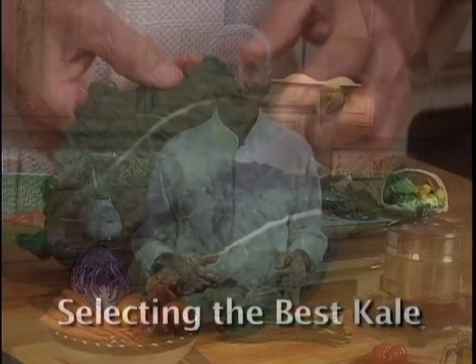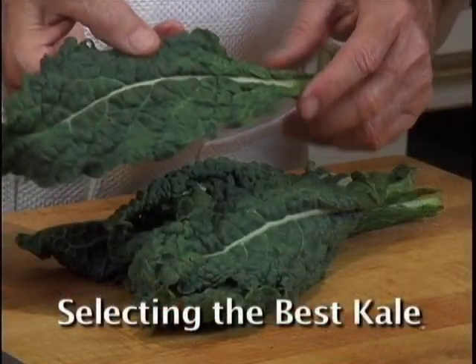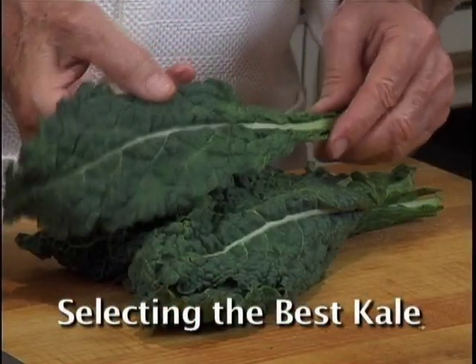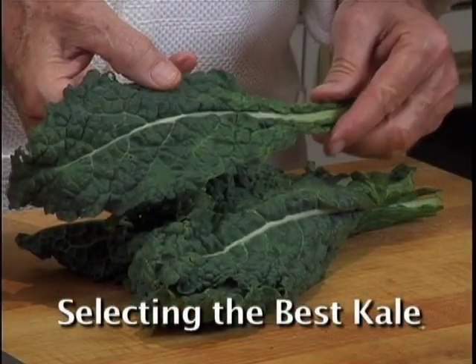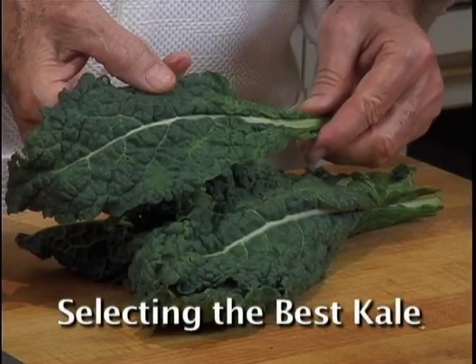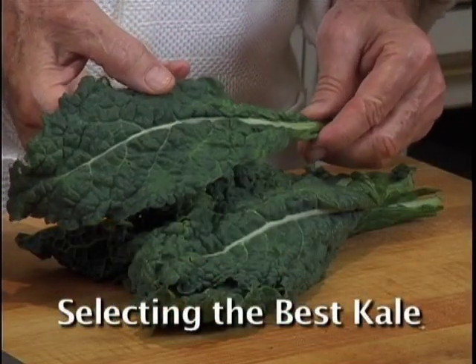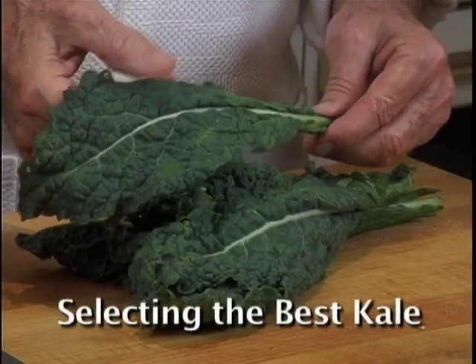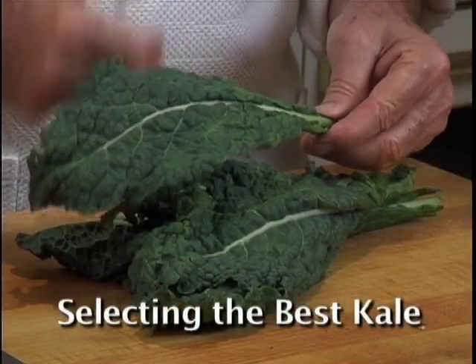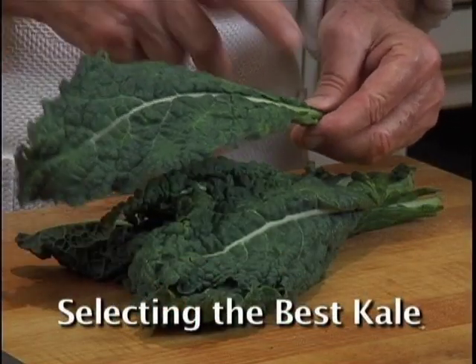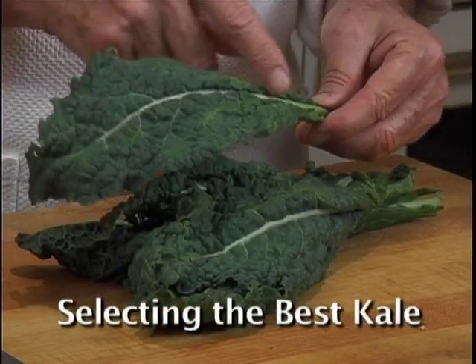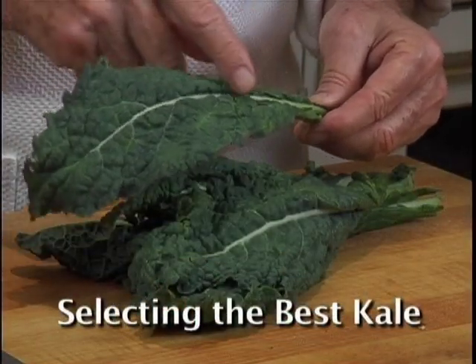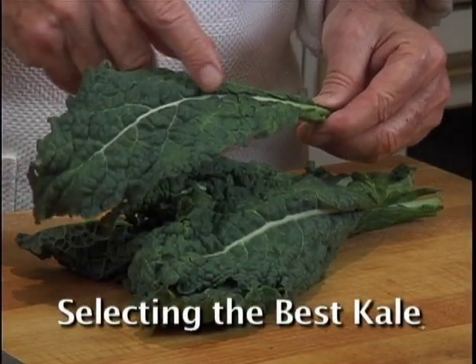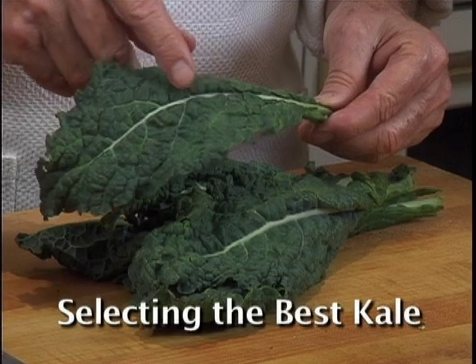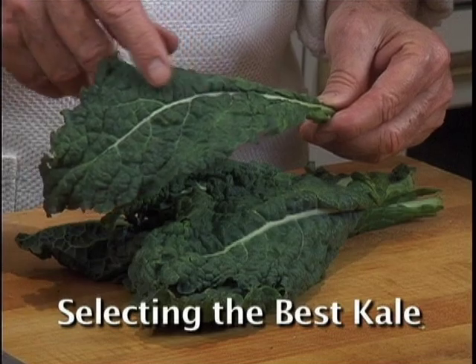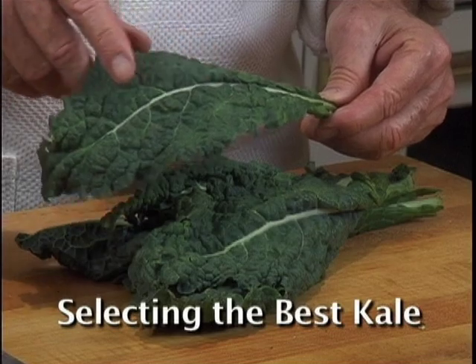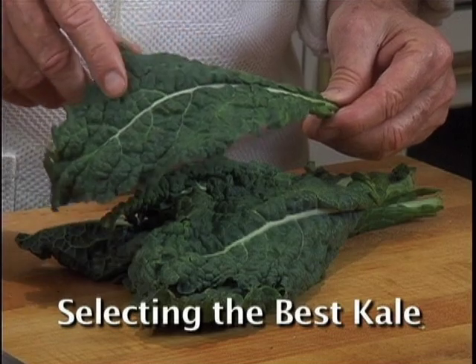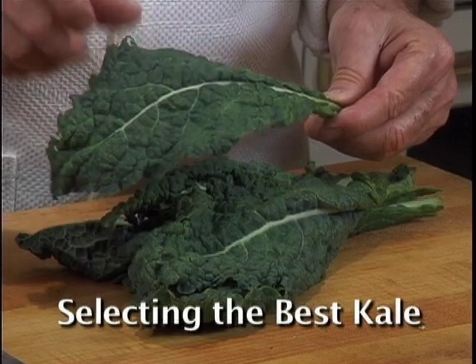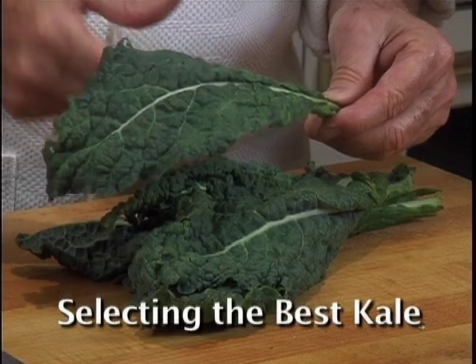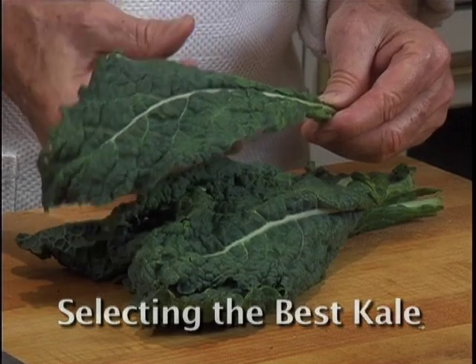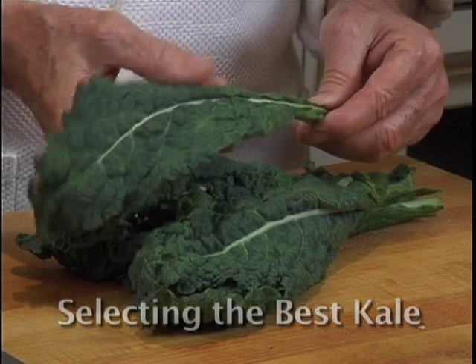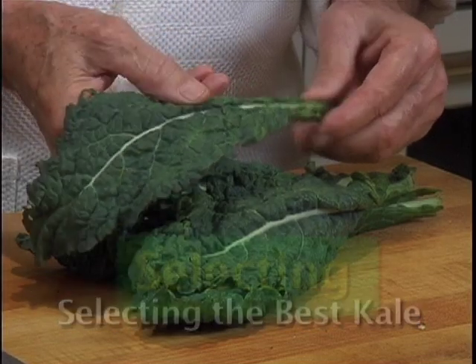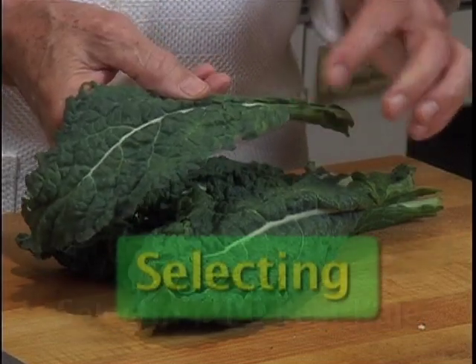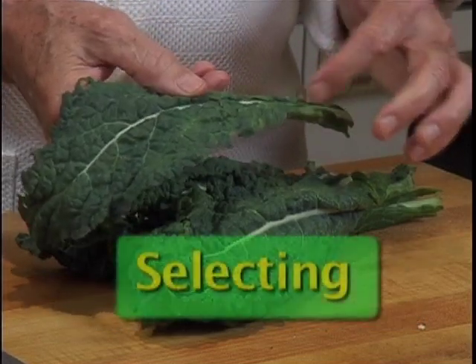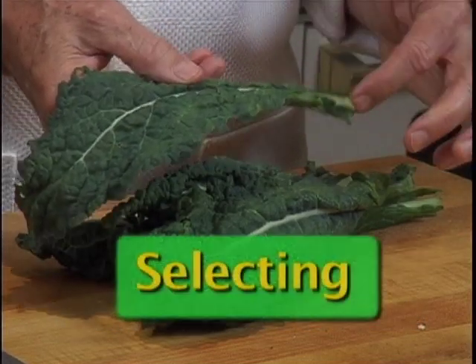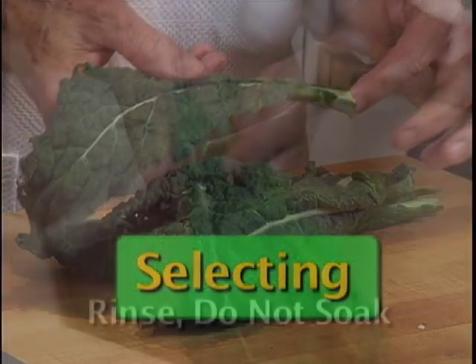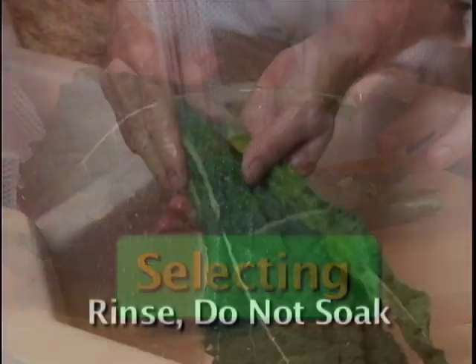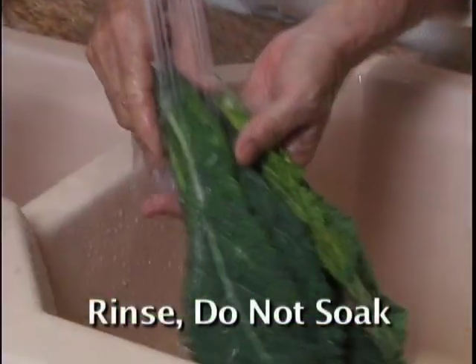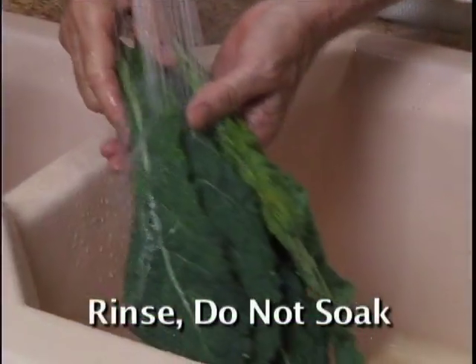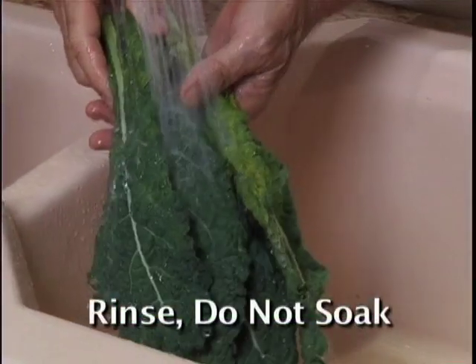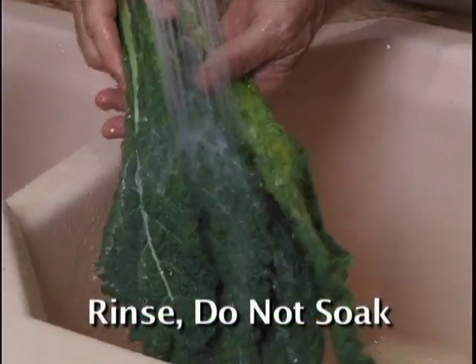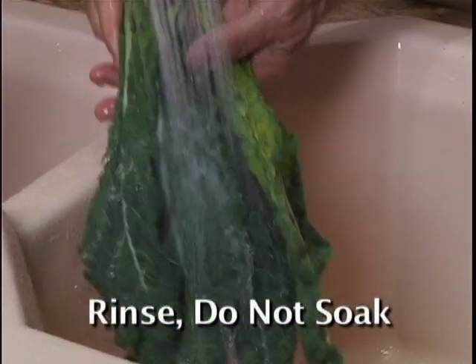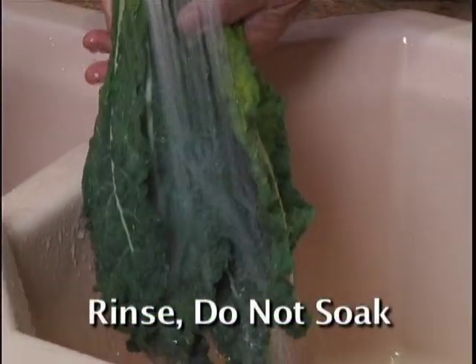Choose kale with firm, bright, deep-colored green leaves and moist, hardy stems. Rinse the kale under cold water.